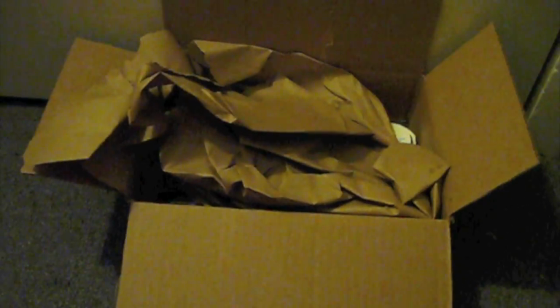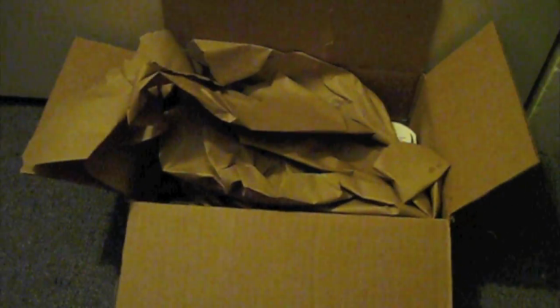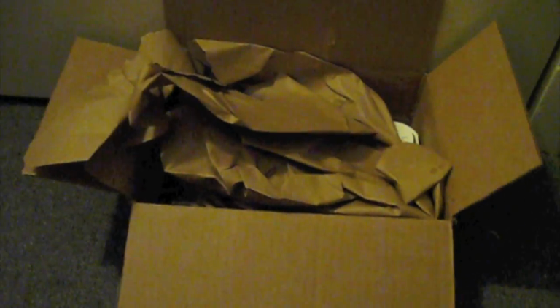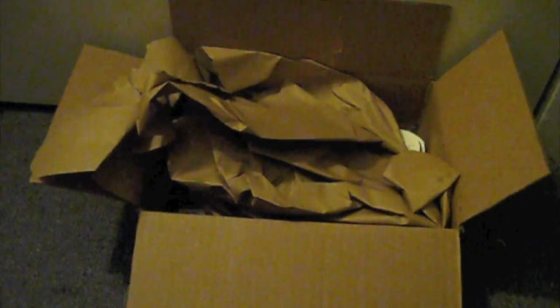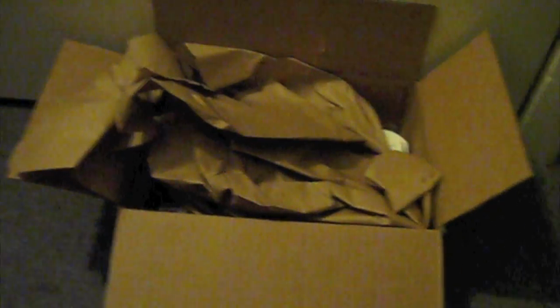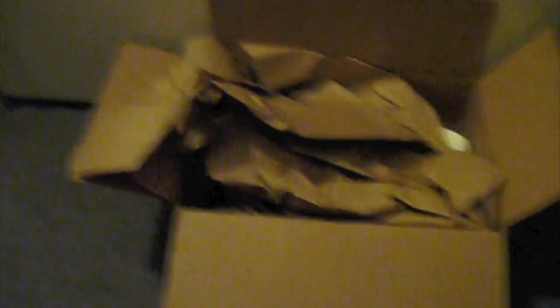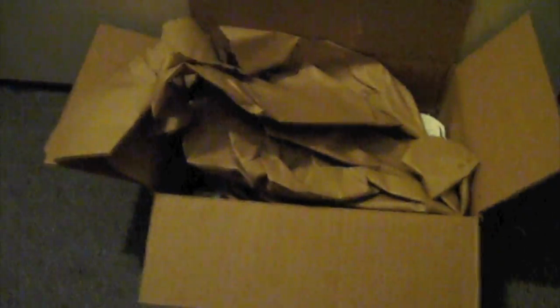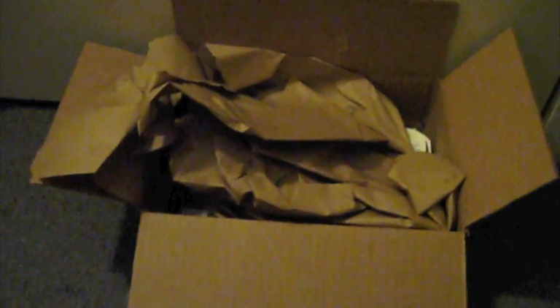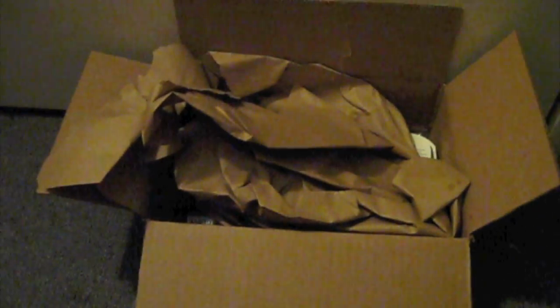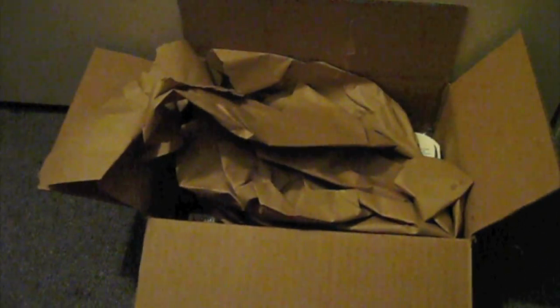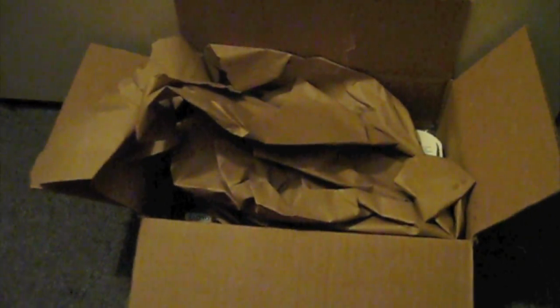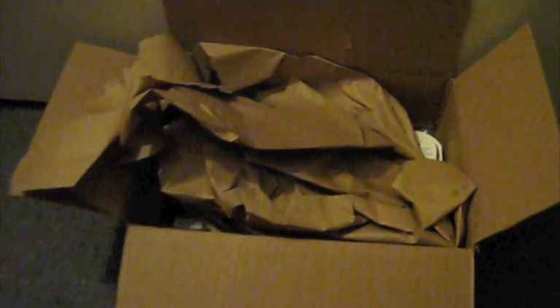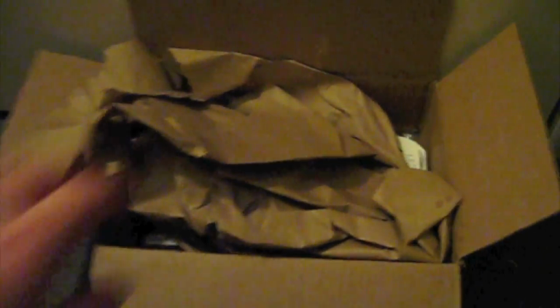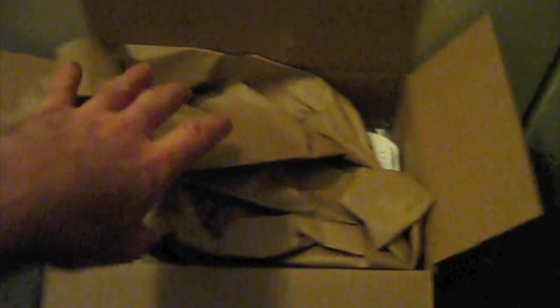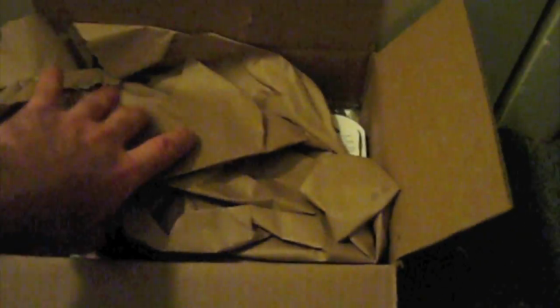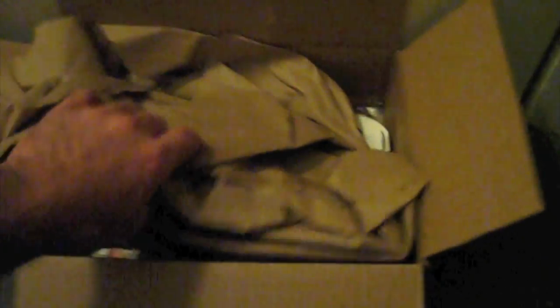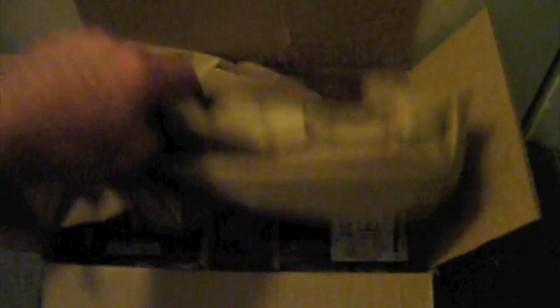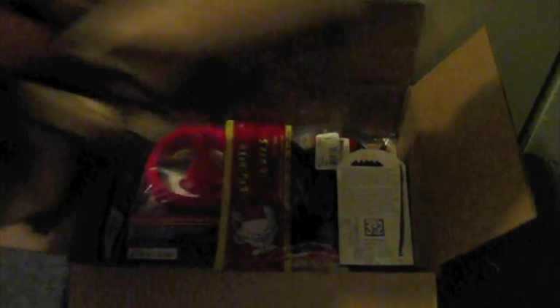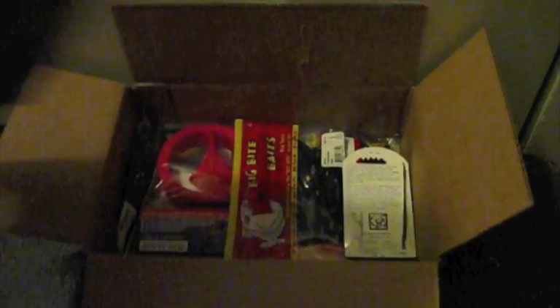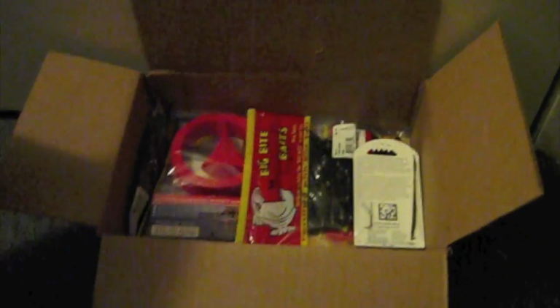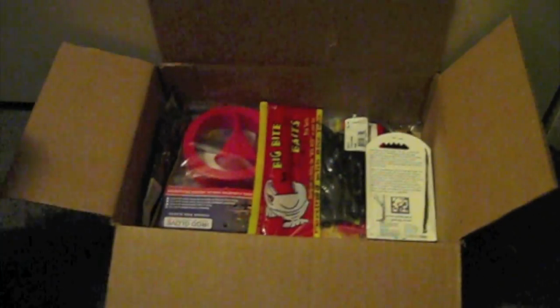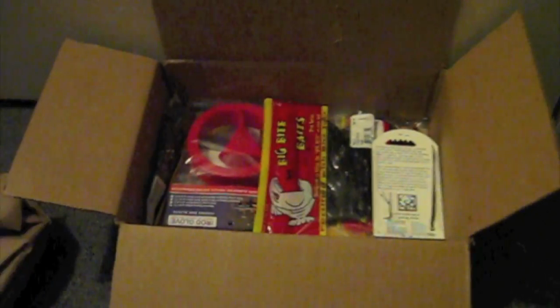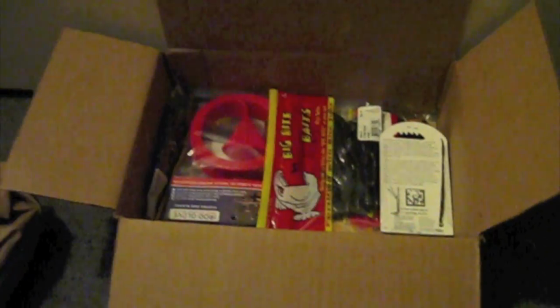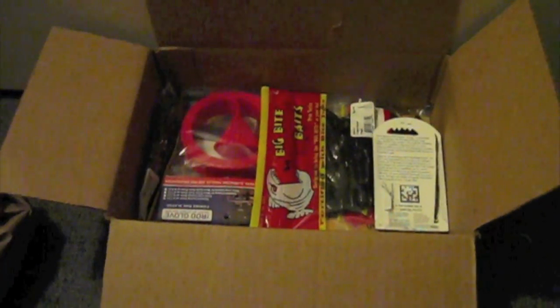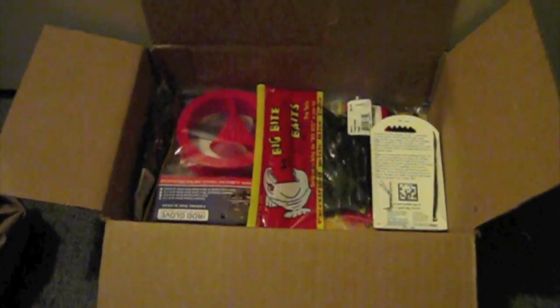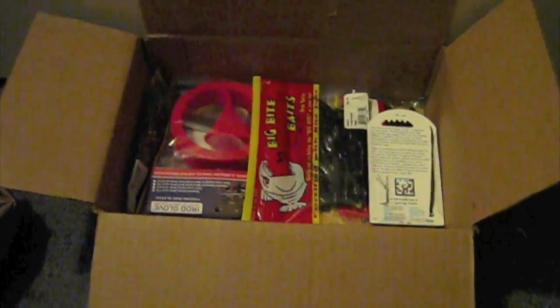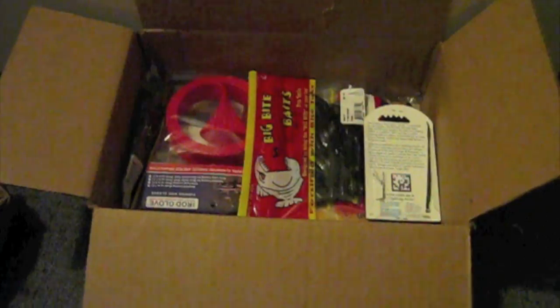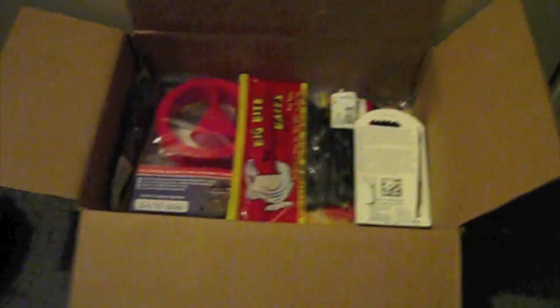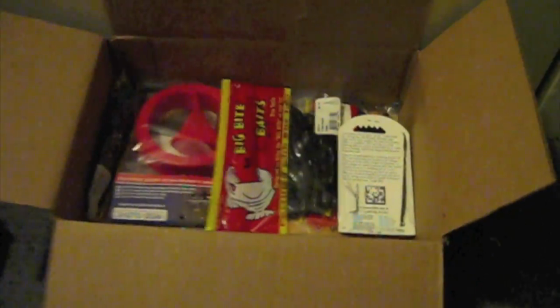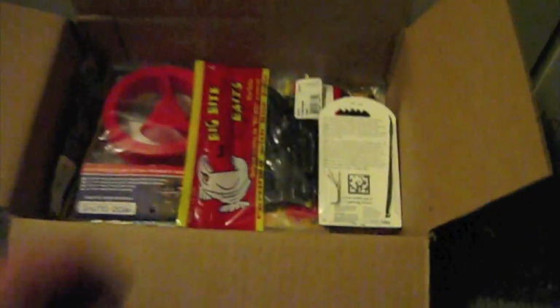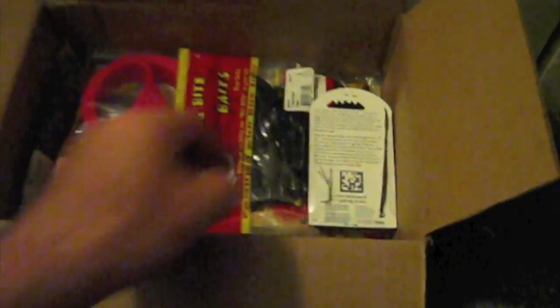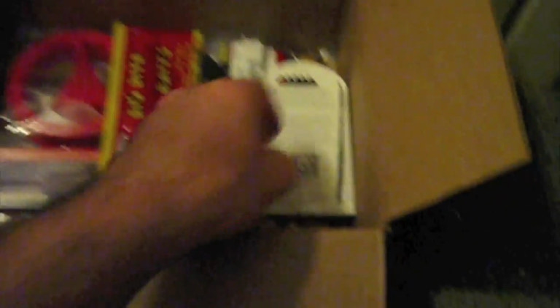Hey guys, it's Sonny from Rippin' Lips. So Tackle Warehouse order, just something small.